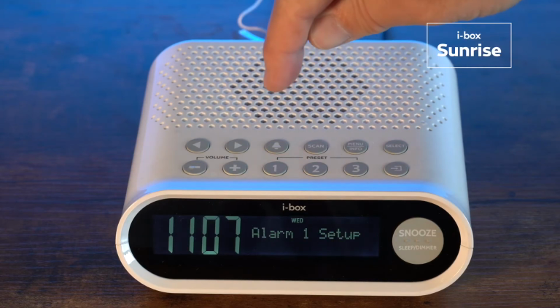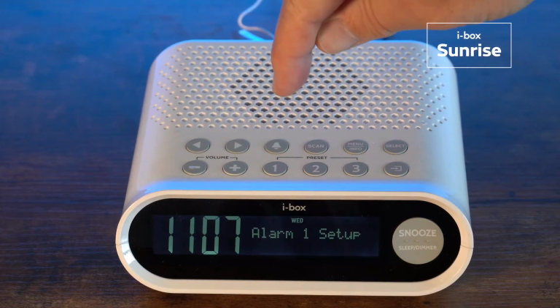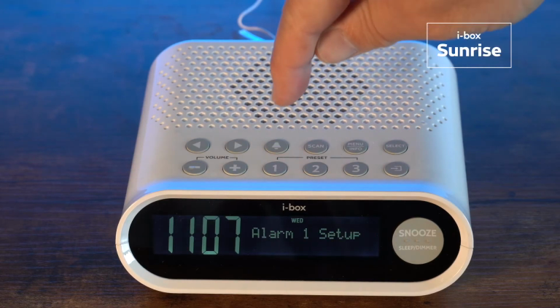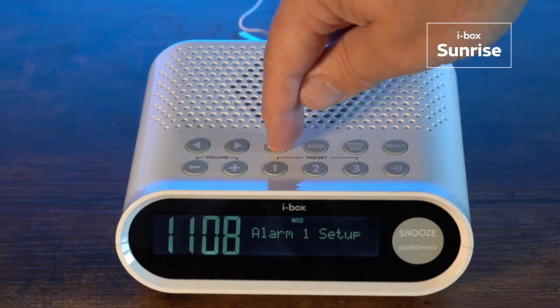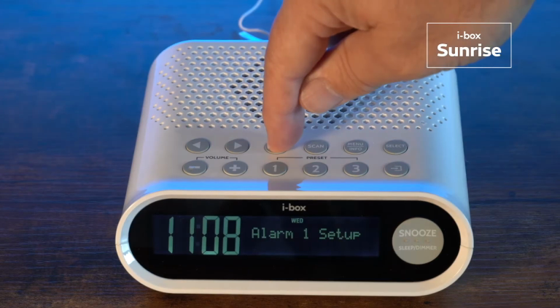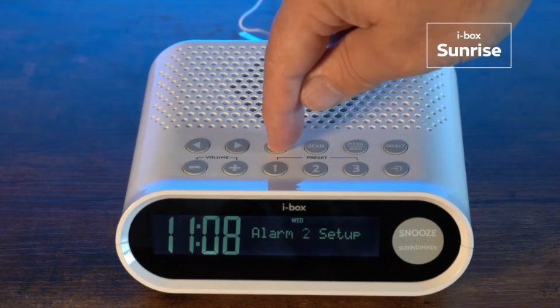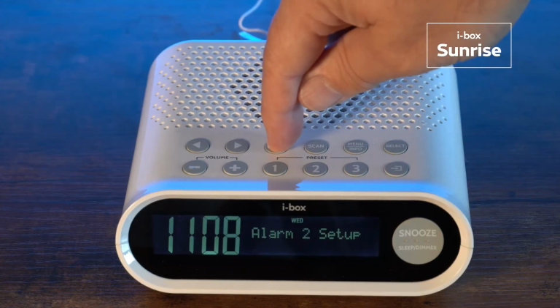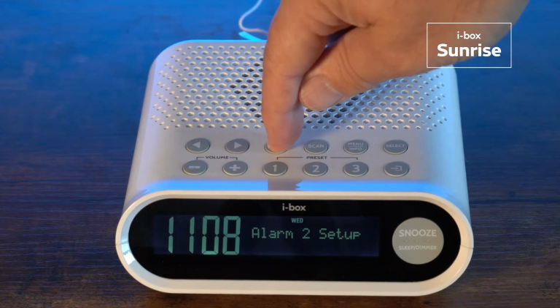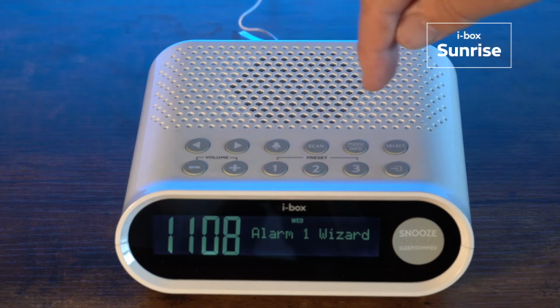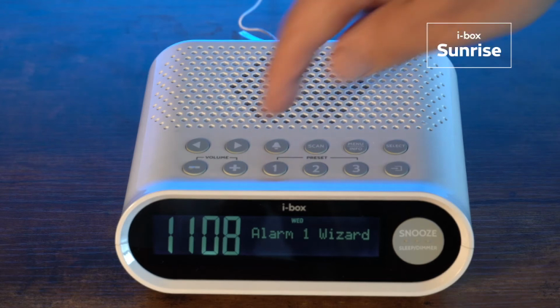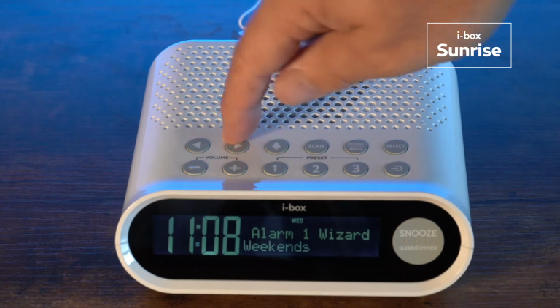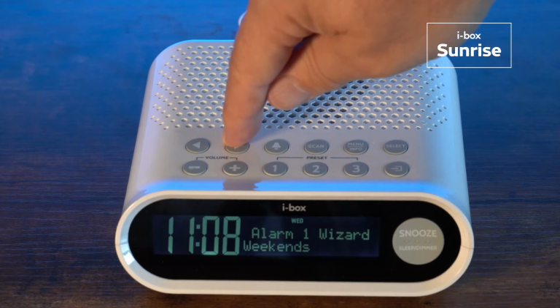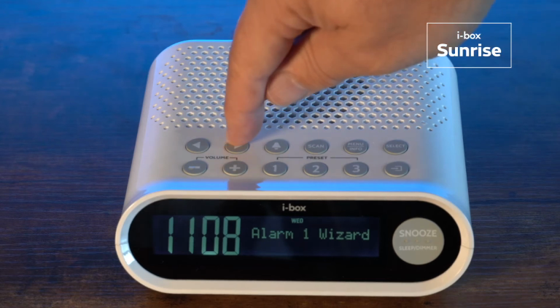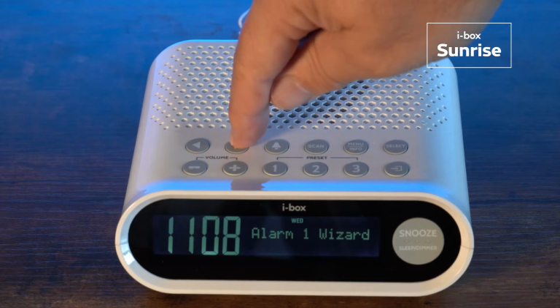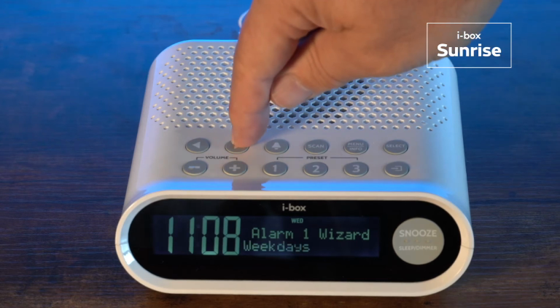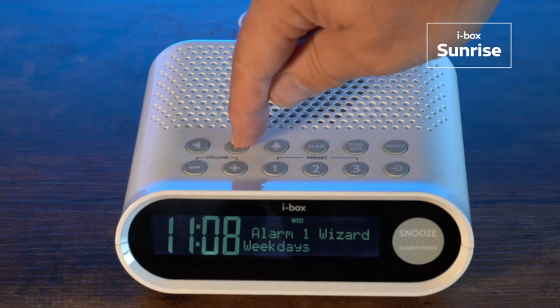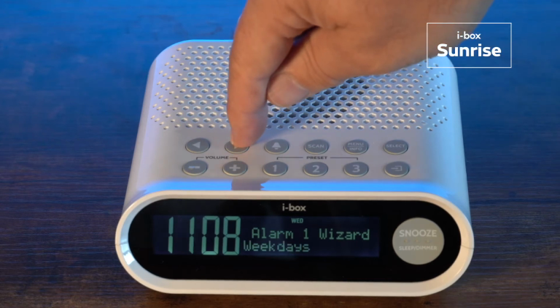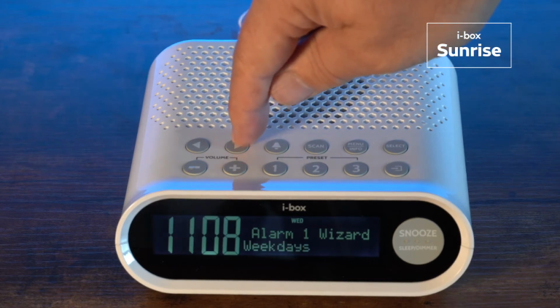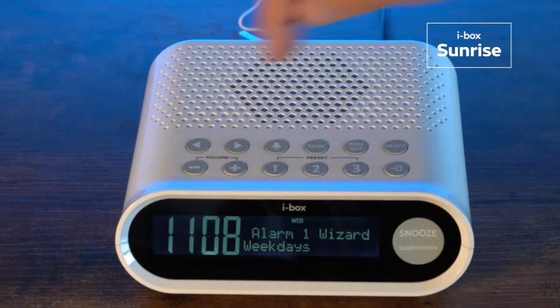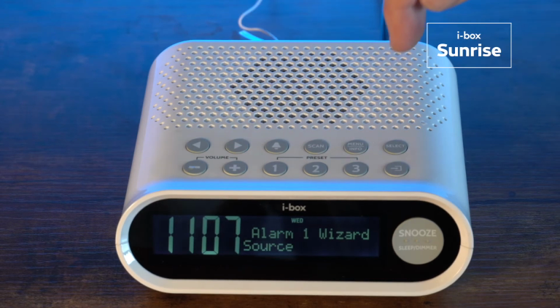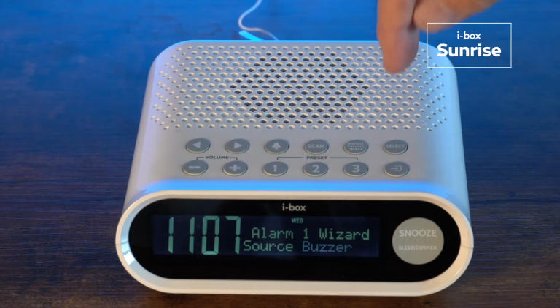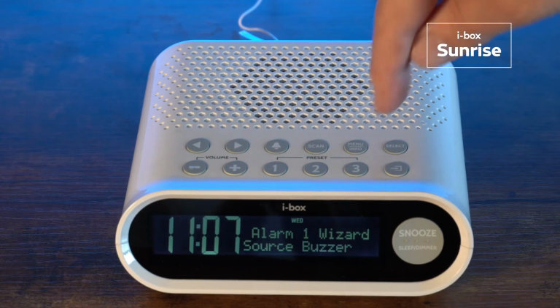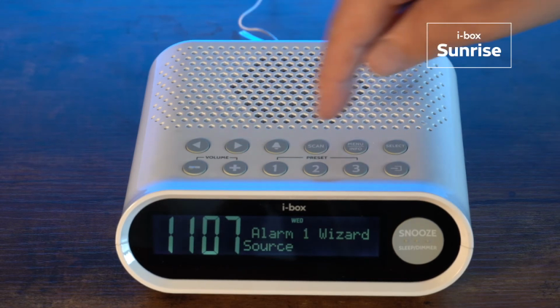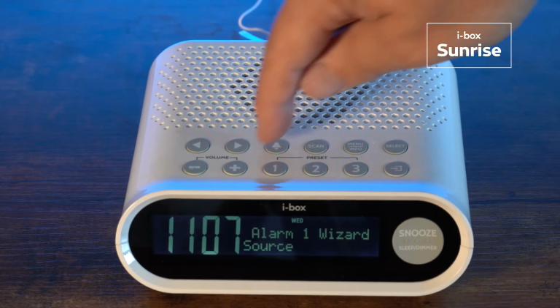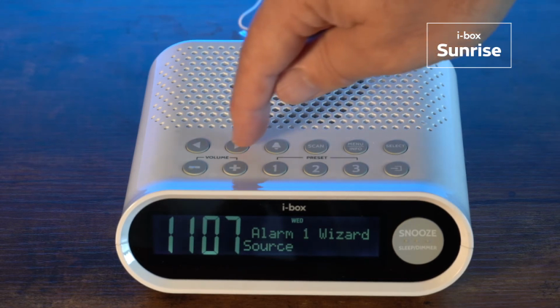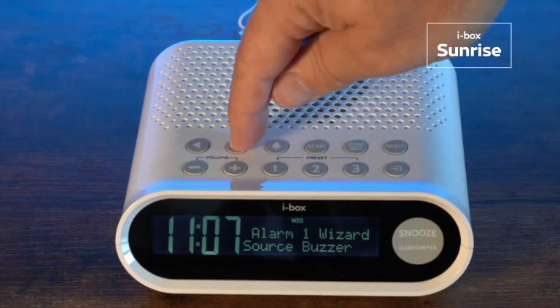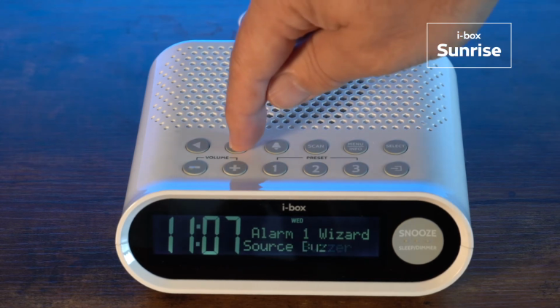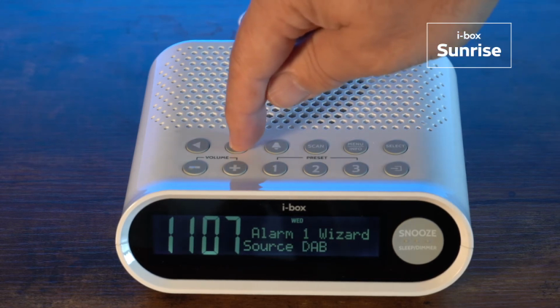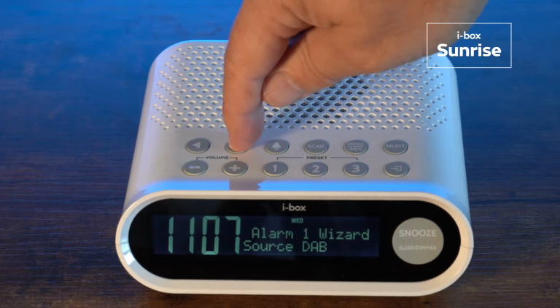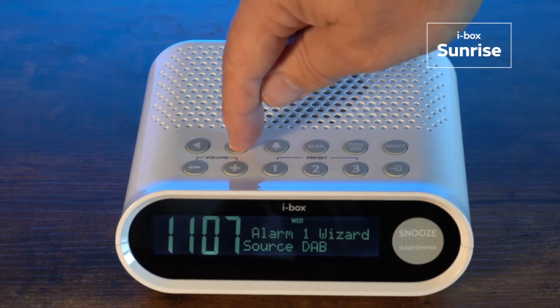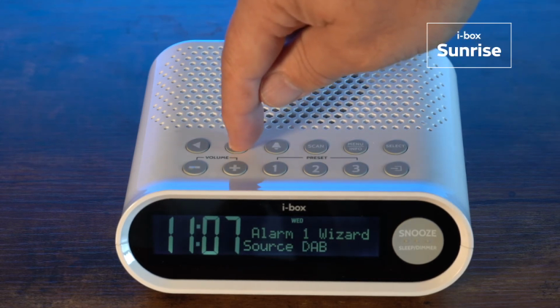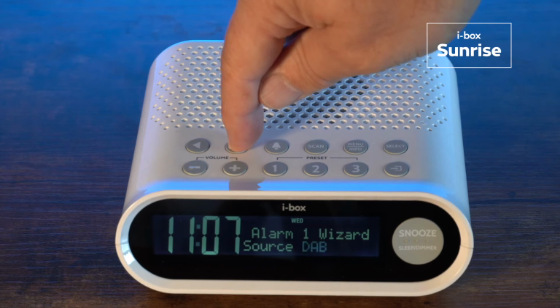The dual alarm allows you to set two different wake-up times and offers weekday and weekend options, as well as a choice of radio or a beep to wake you.